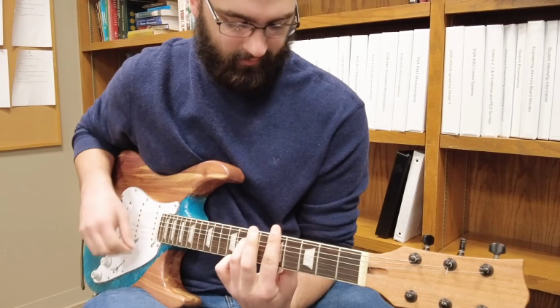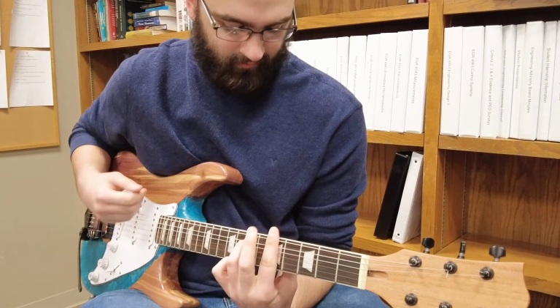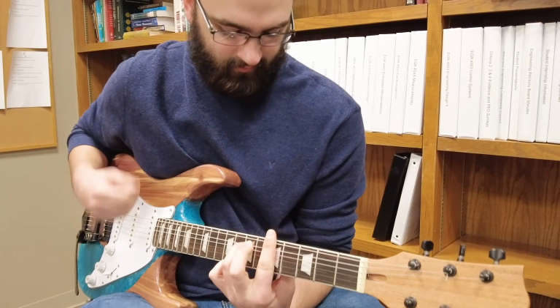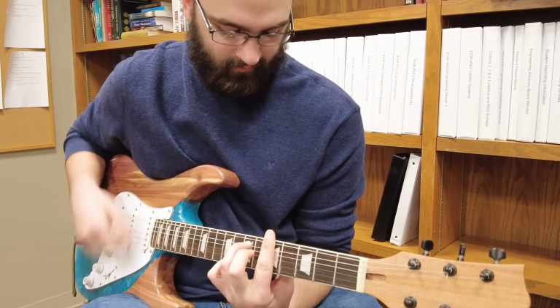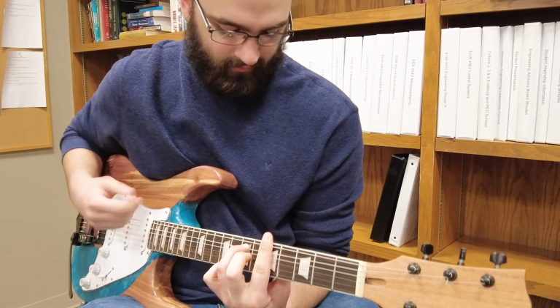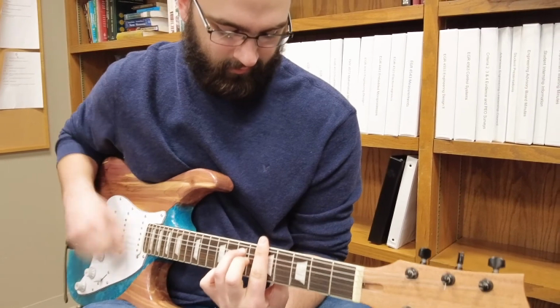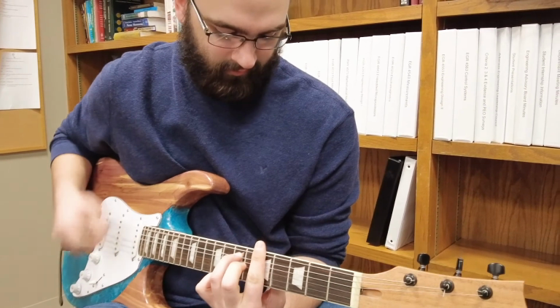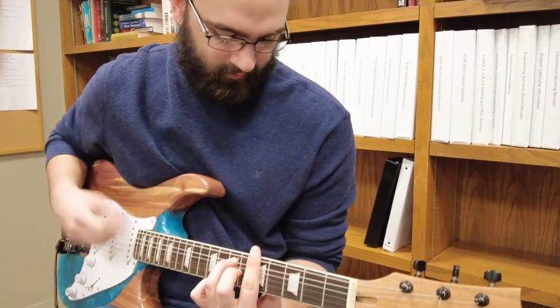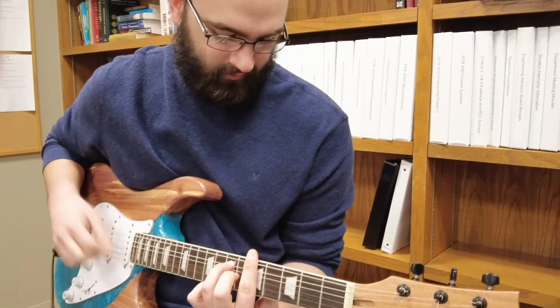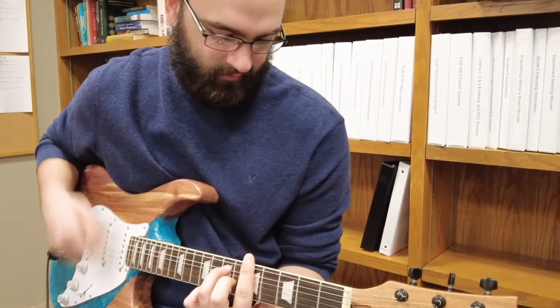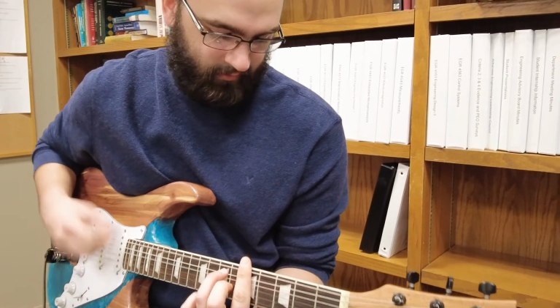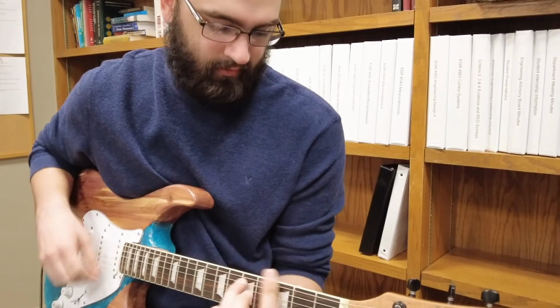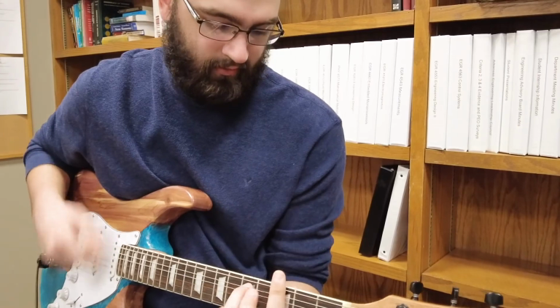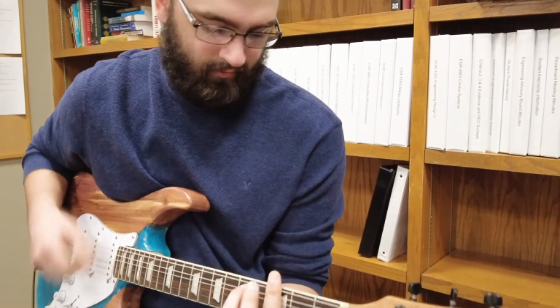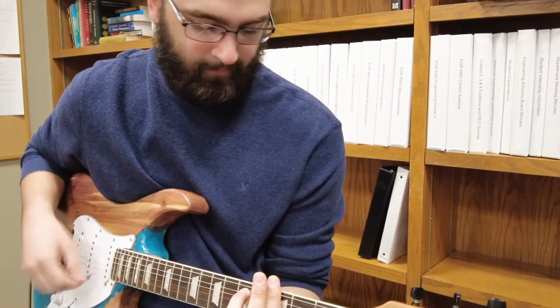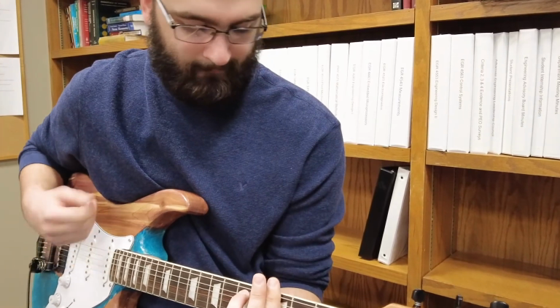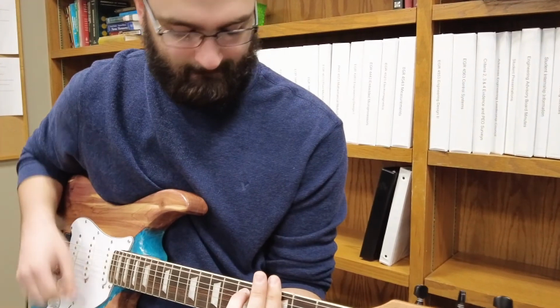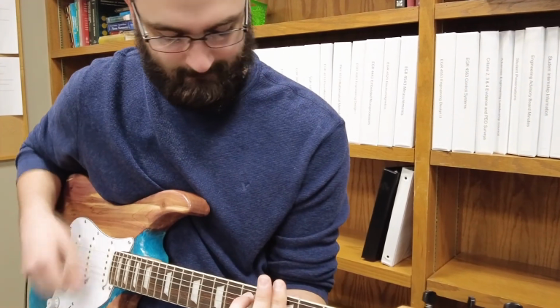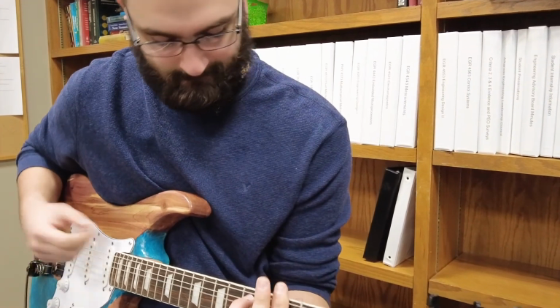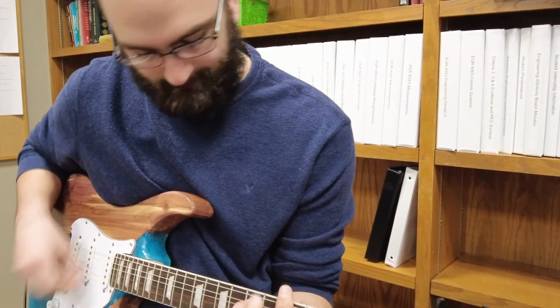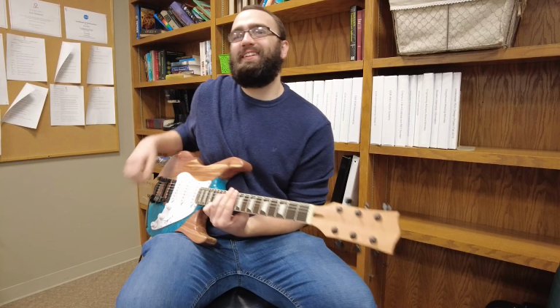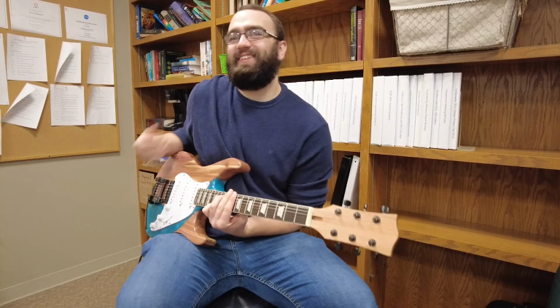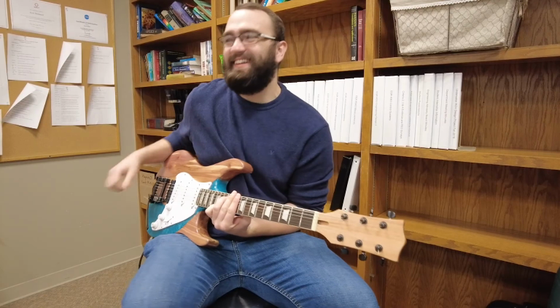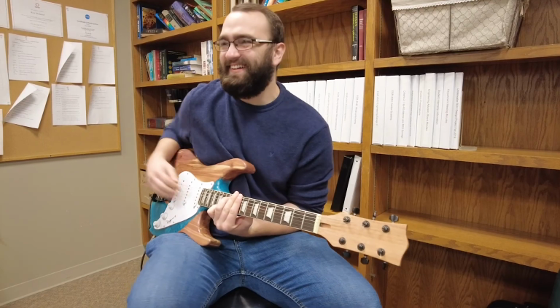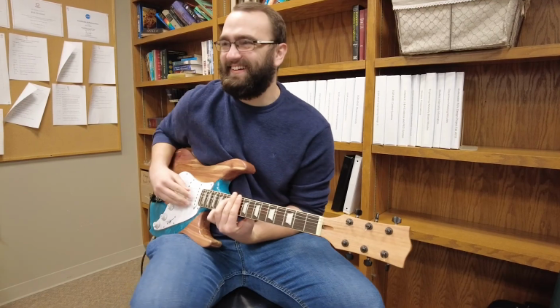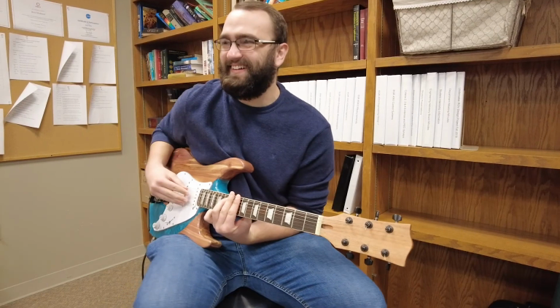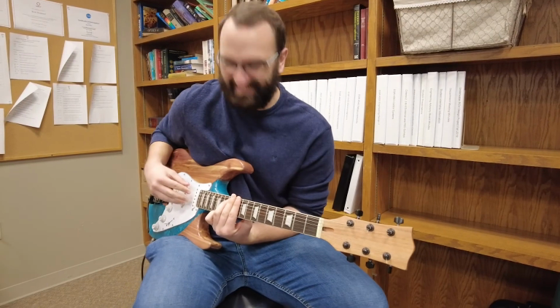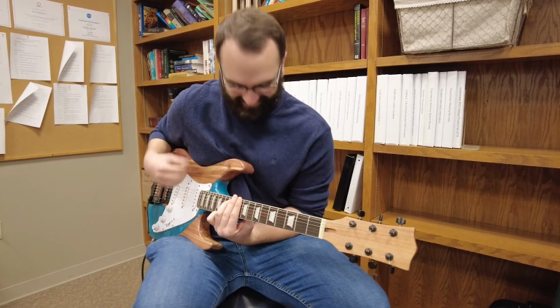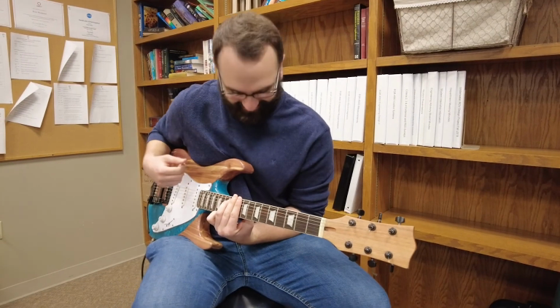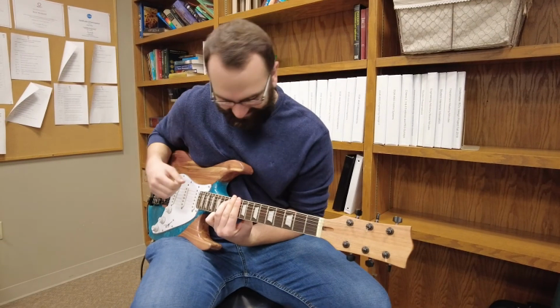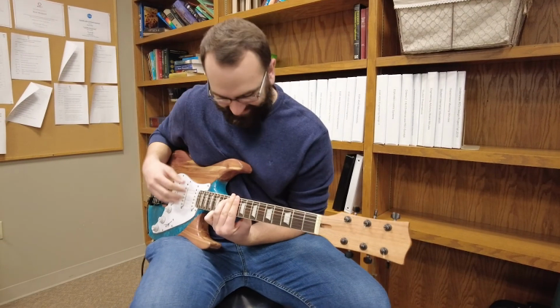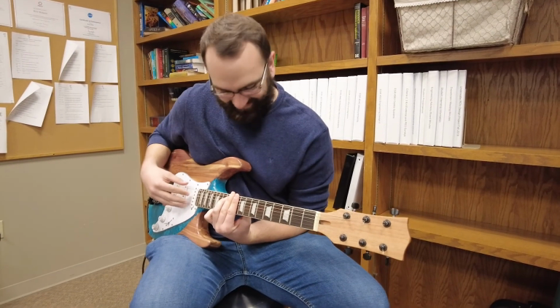When we tested out the guitar for the first time it was bittersweet. We were excited but also sad the journey had ended.